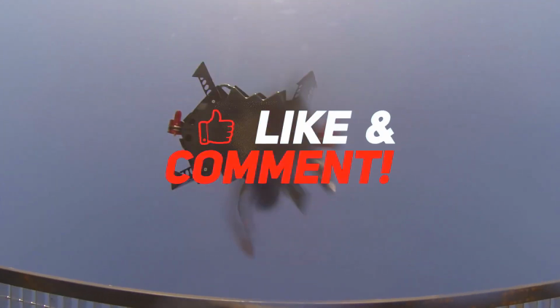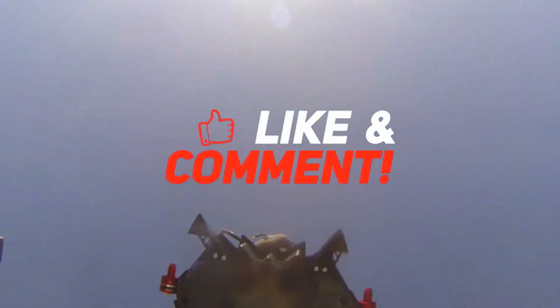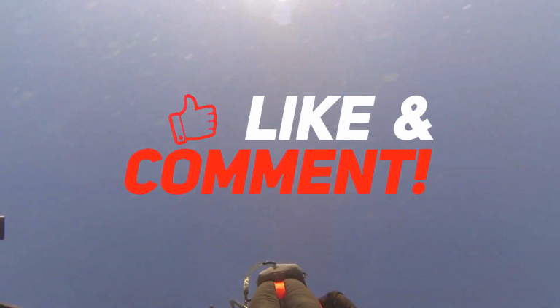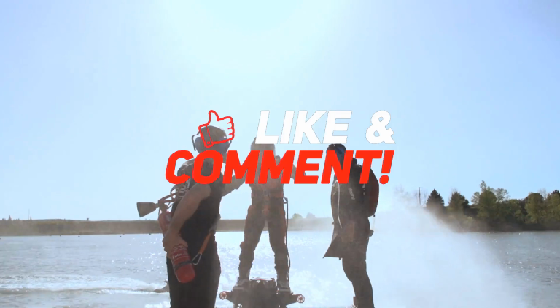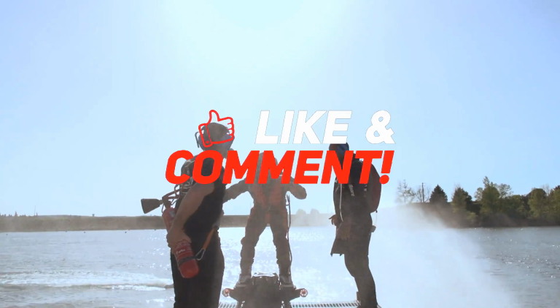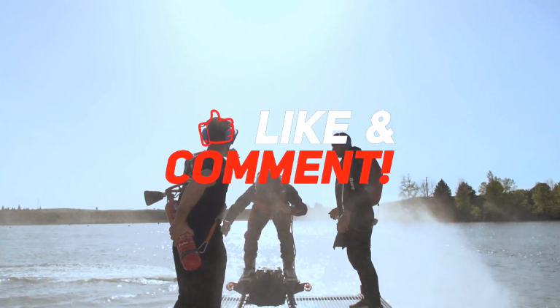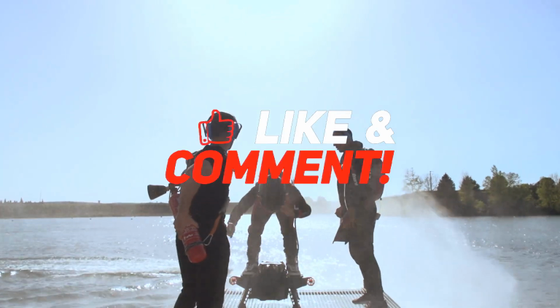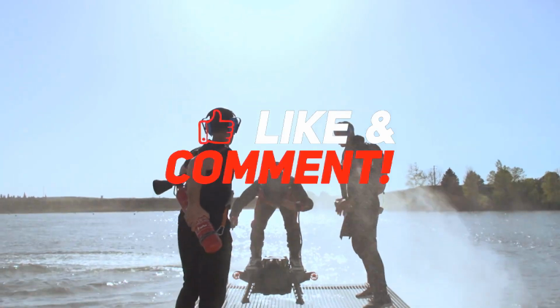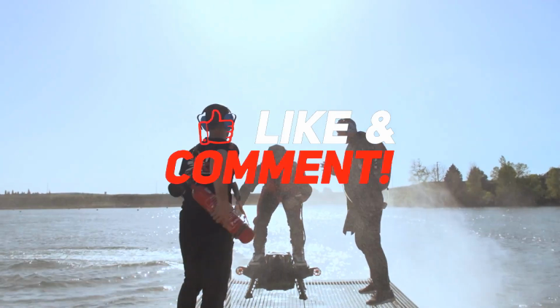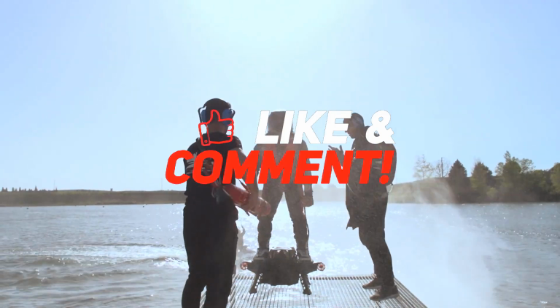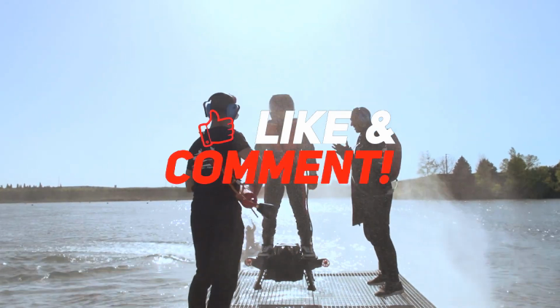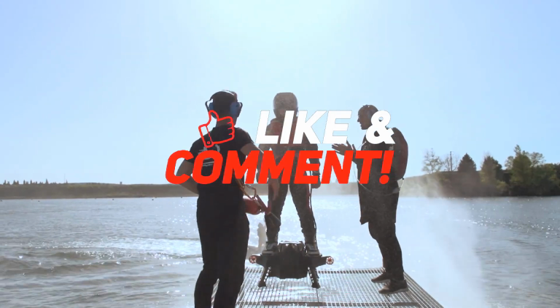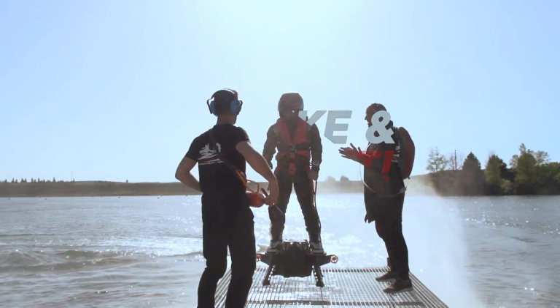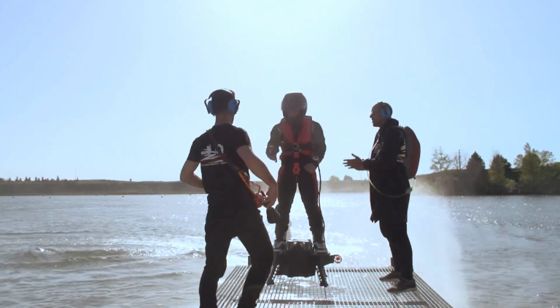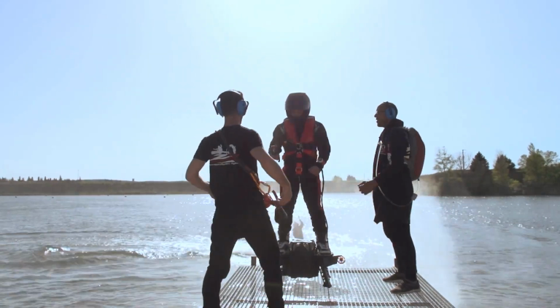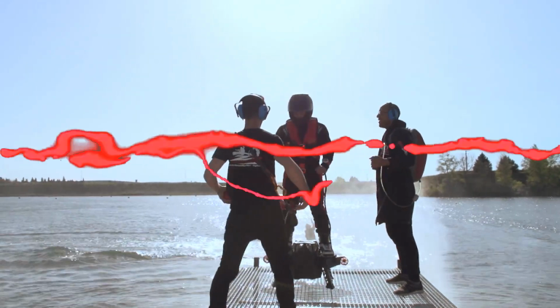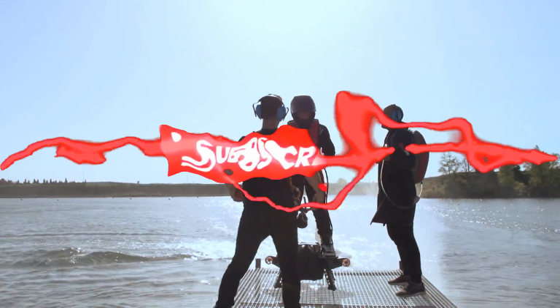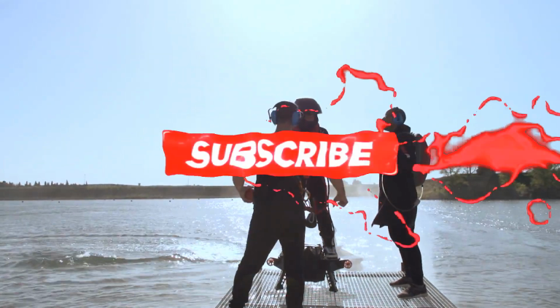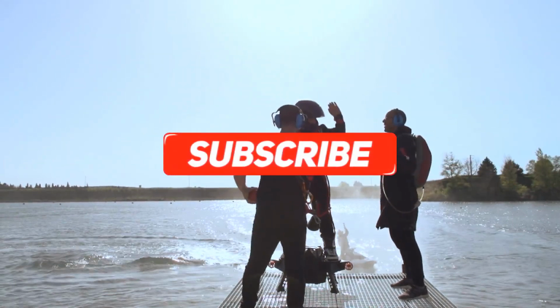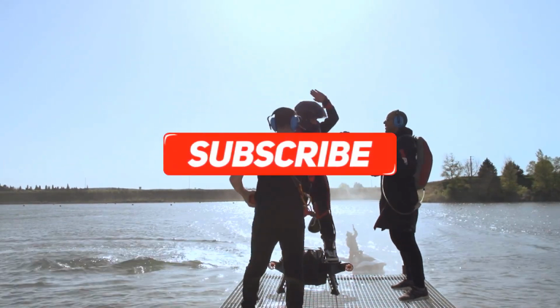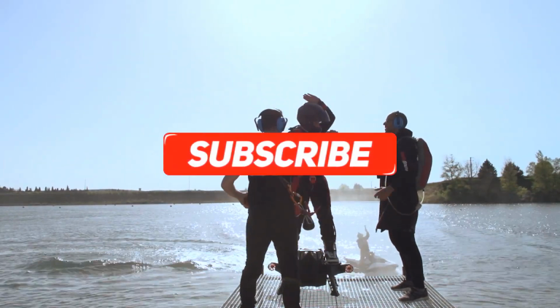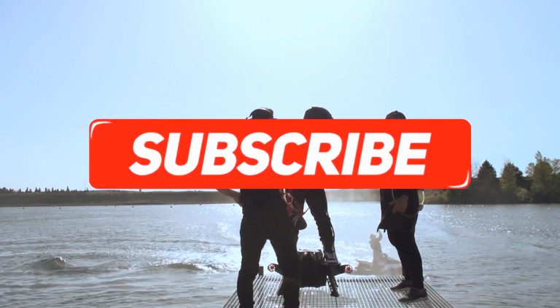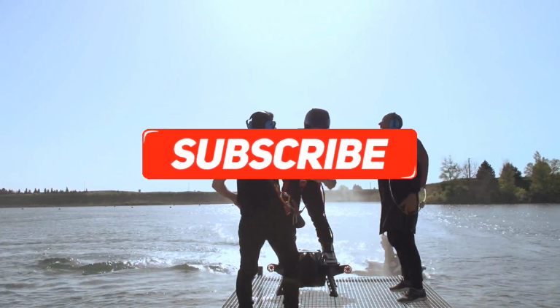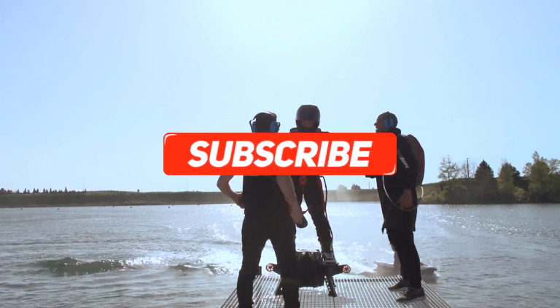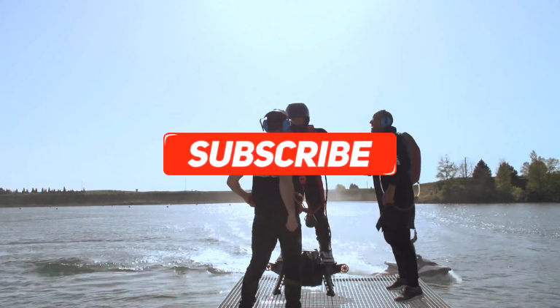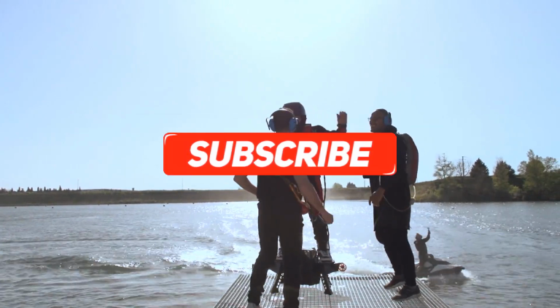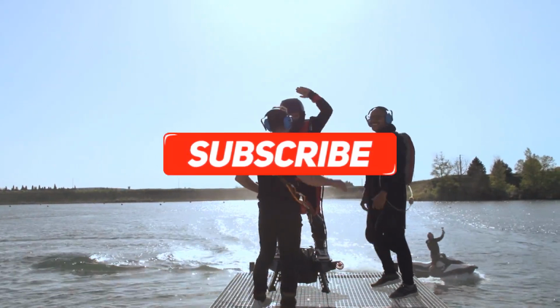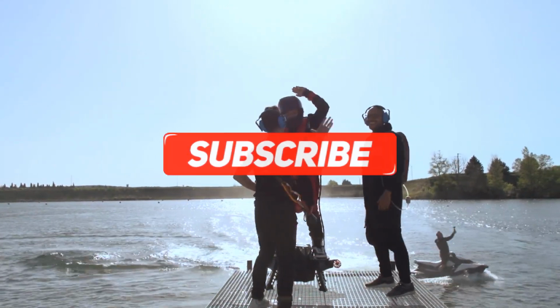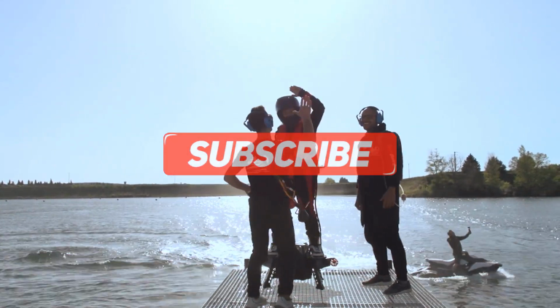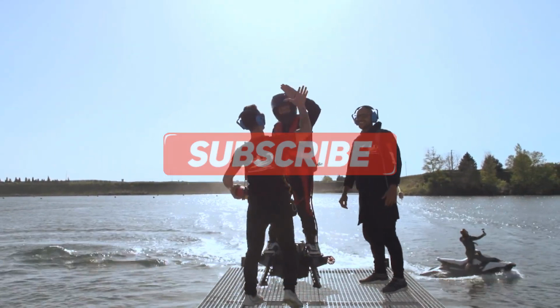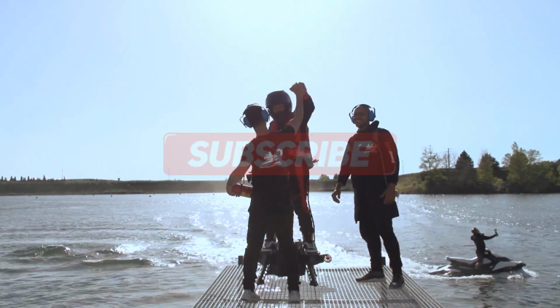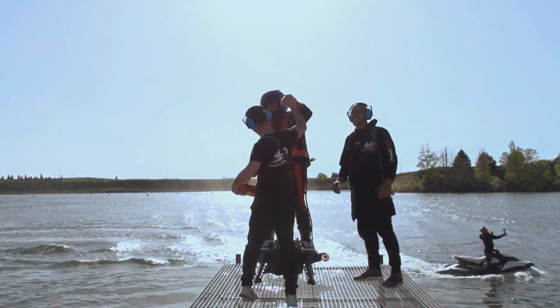Anyway, that's the end of this video. Thanks for watching, please subscribe and like, and we'll see you next time. Bye bye.